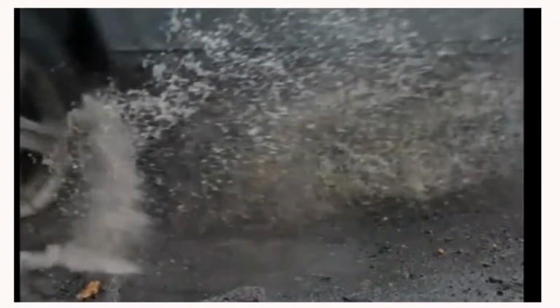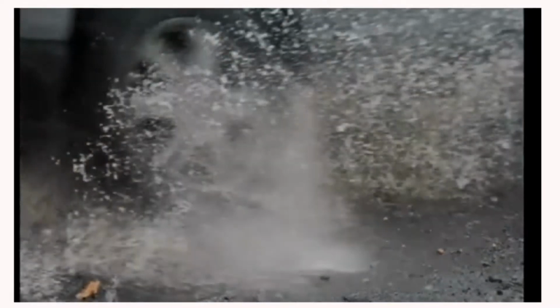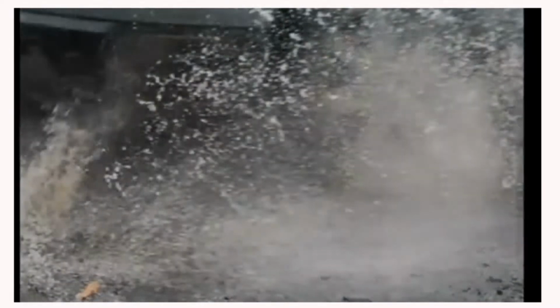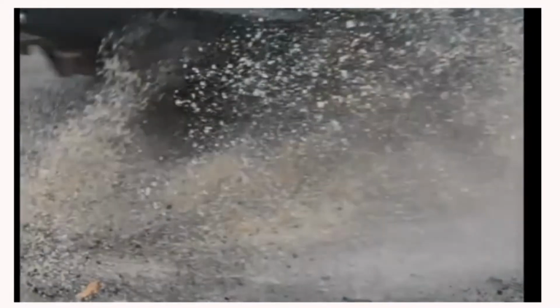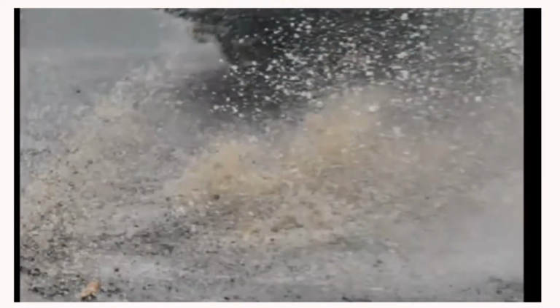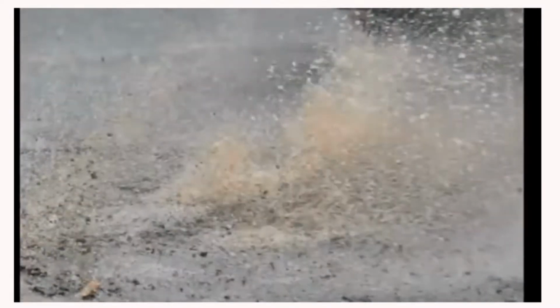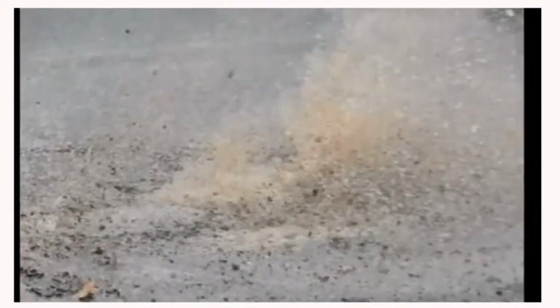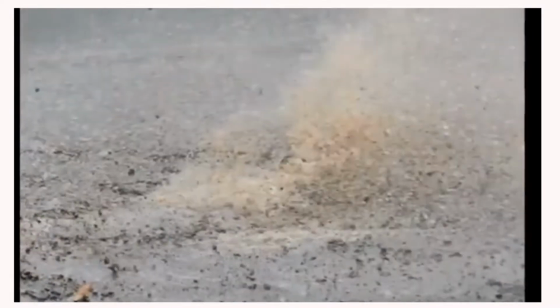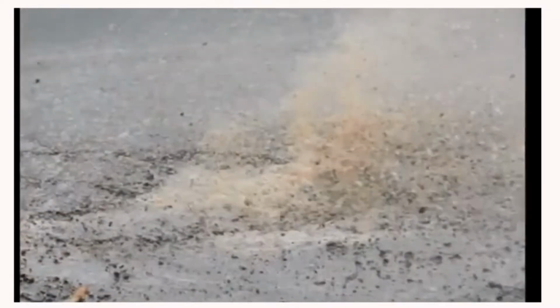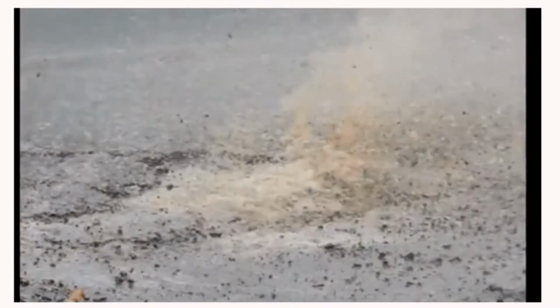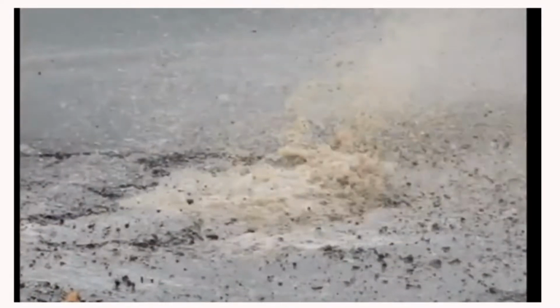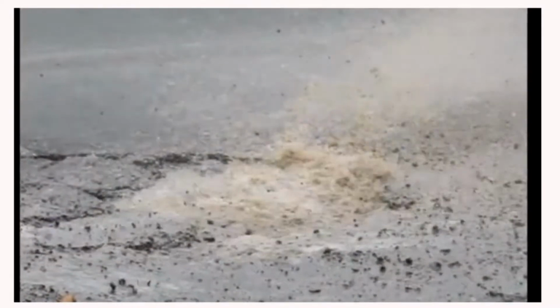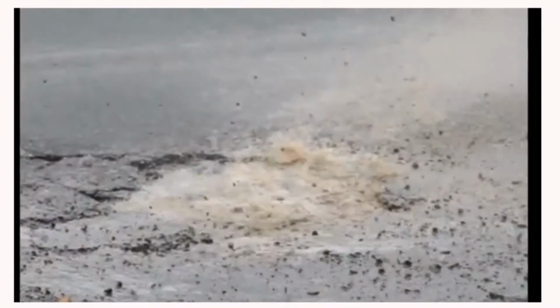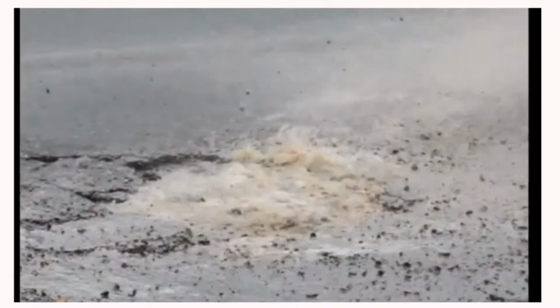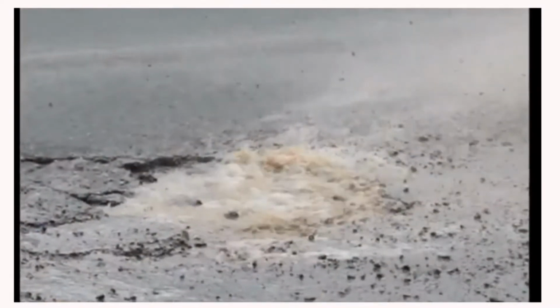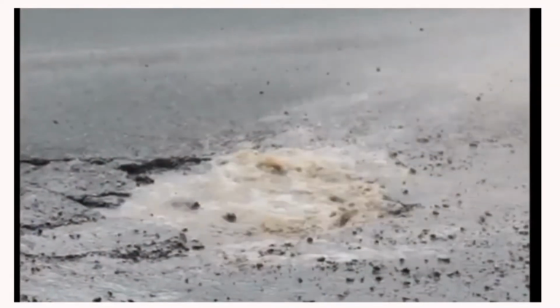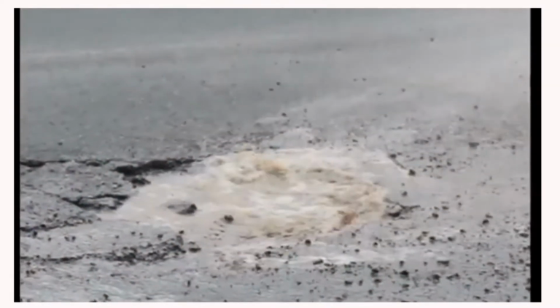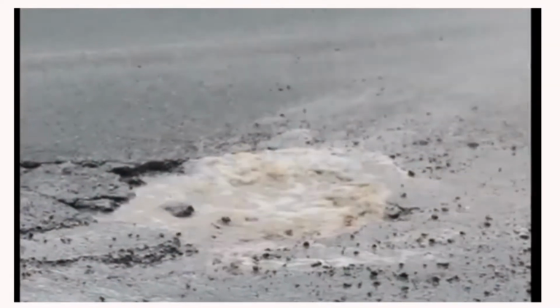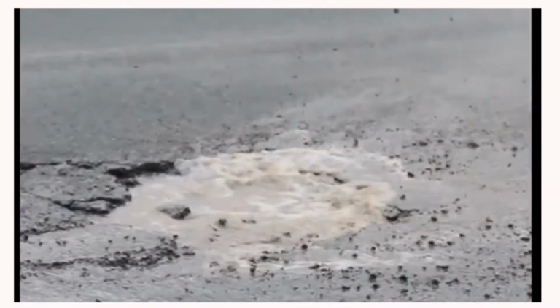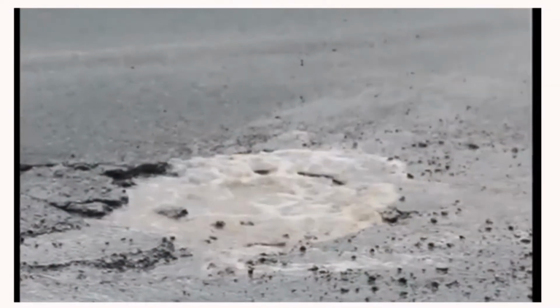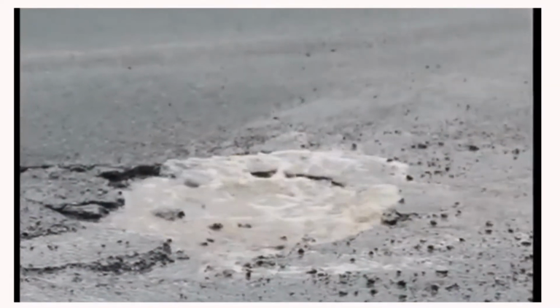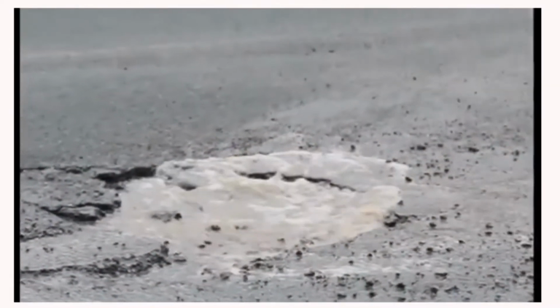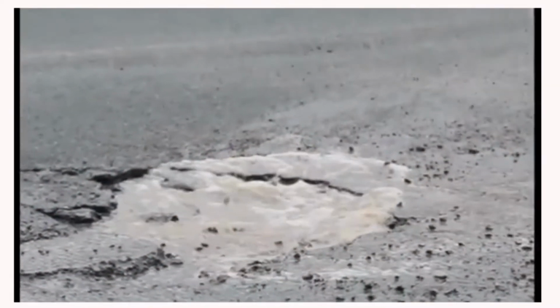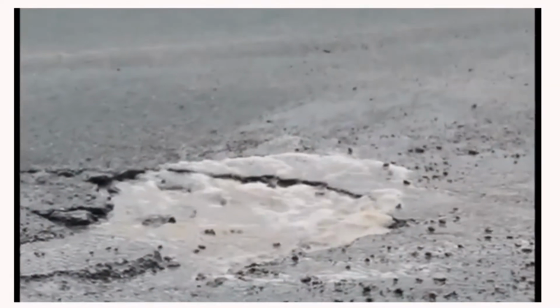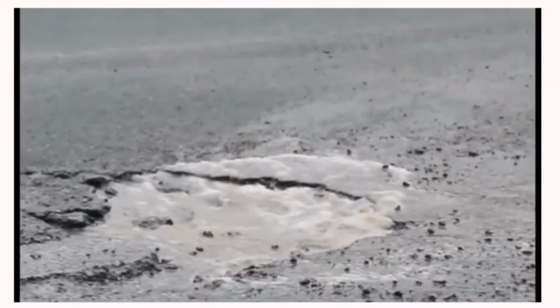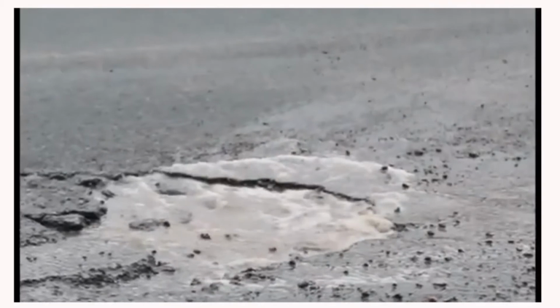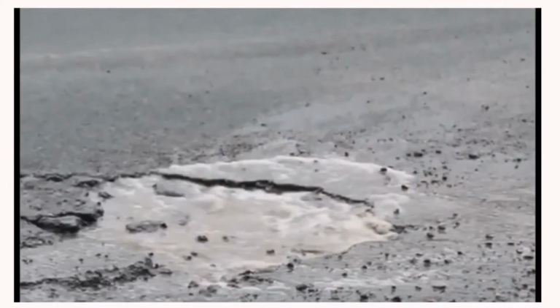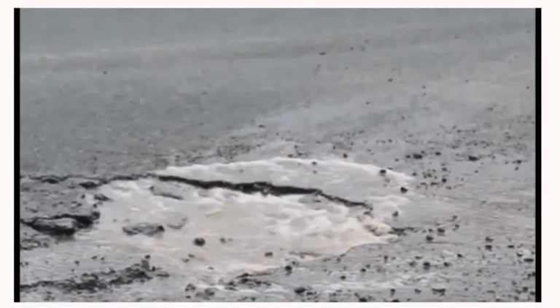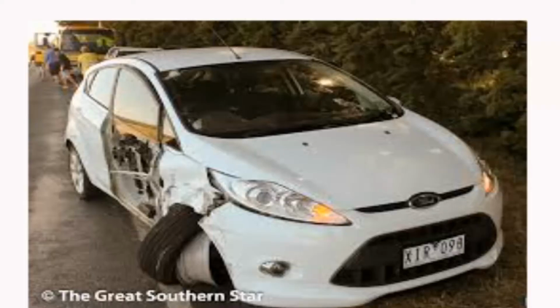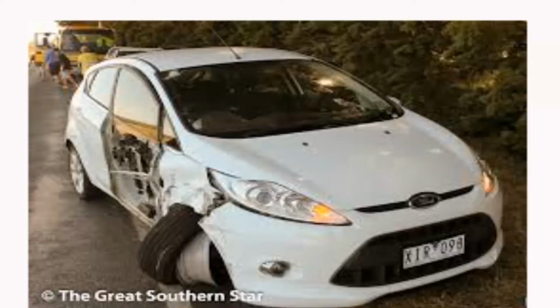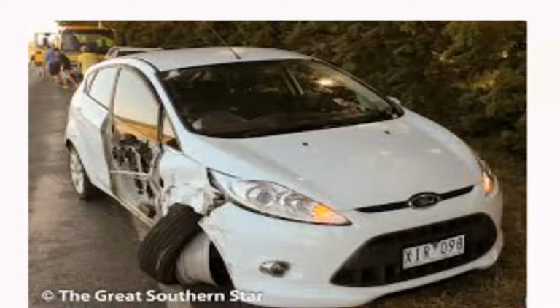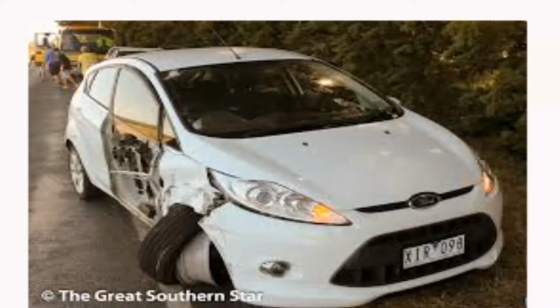Whenever a vehicle passes over a pothole, much of the force is taken by the vehicle frame and suspension system. Tyres flare off easily and get punctured.